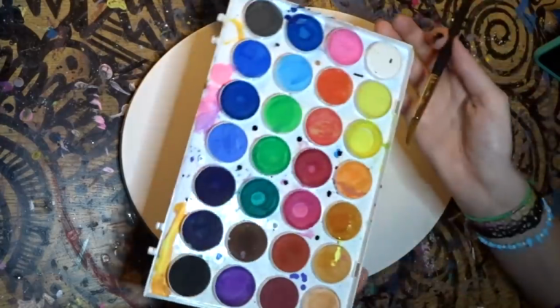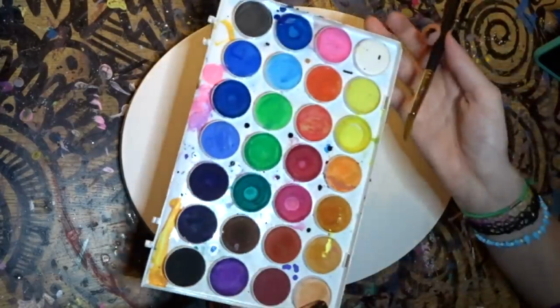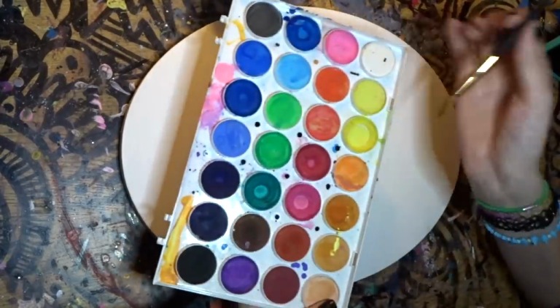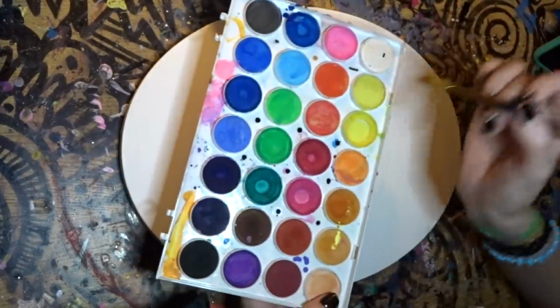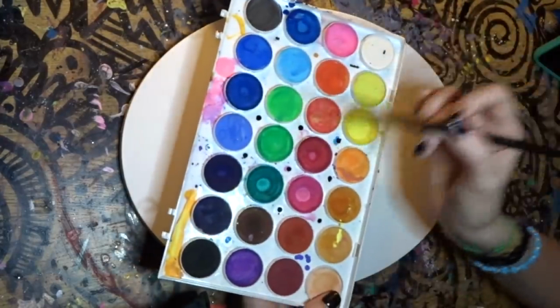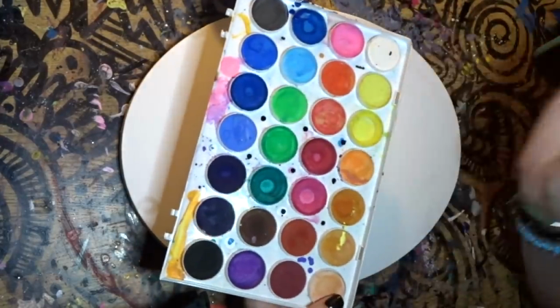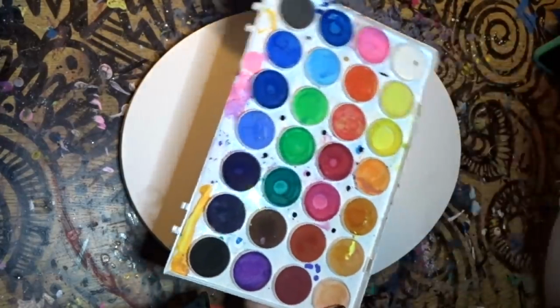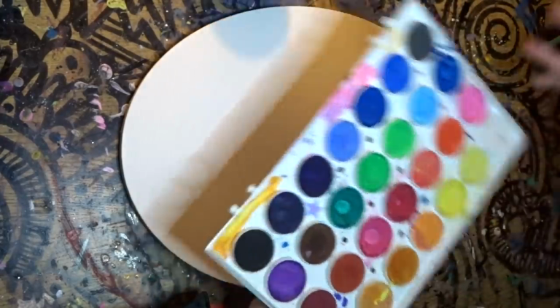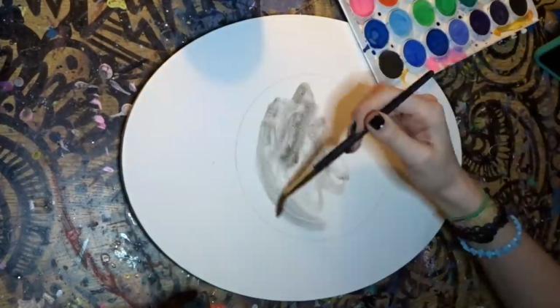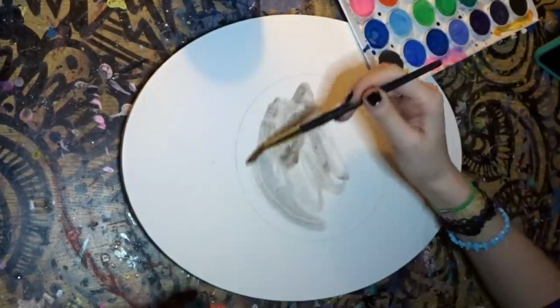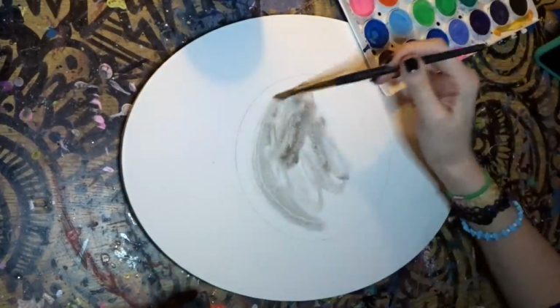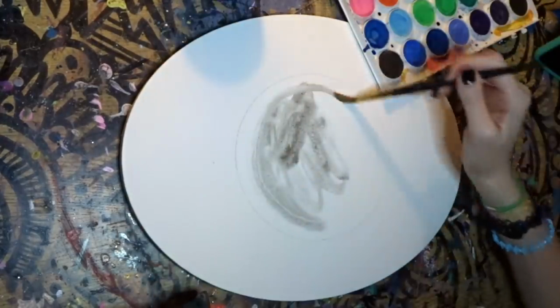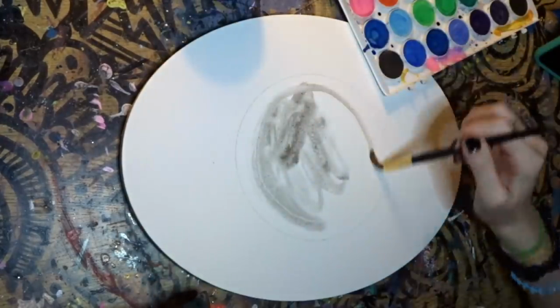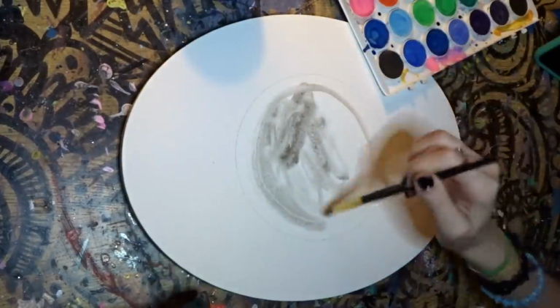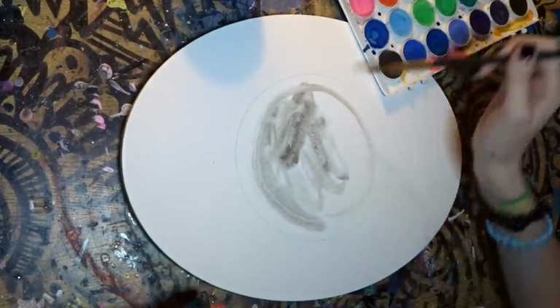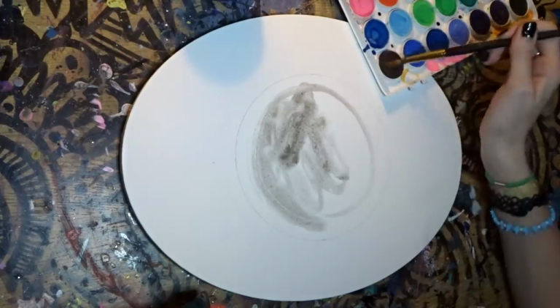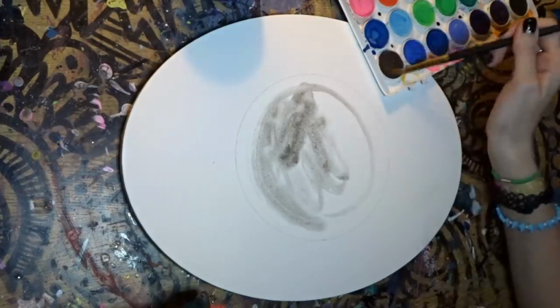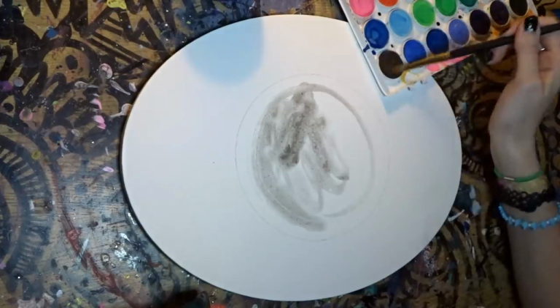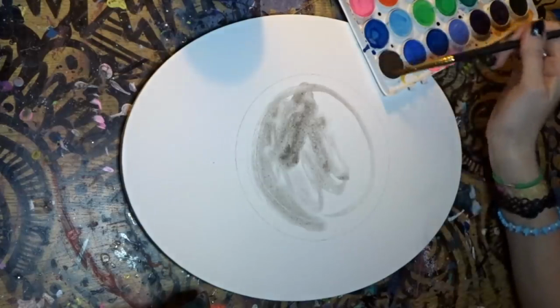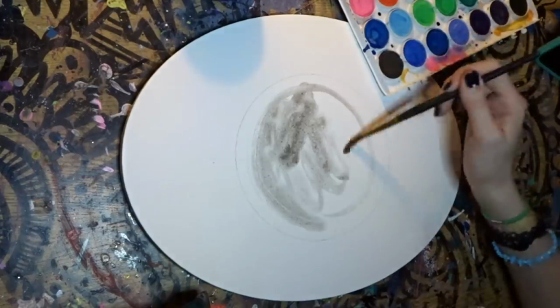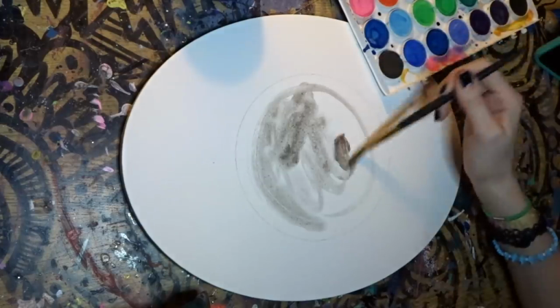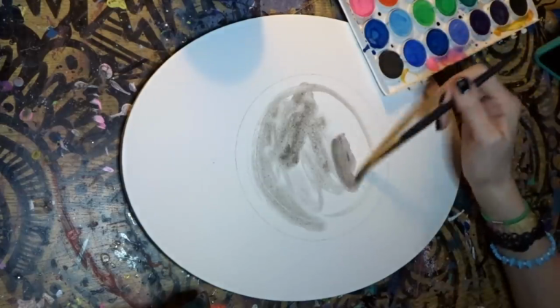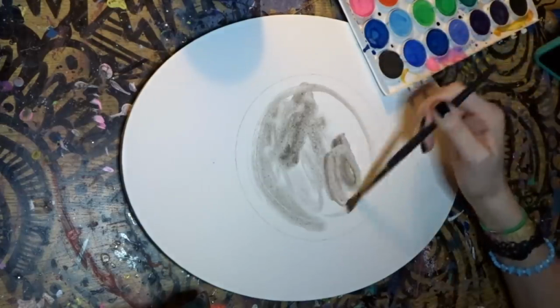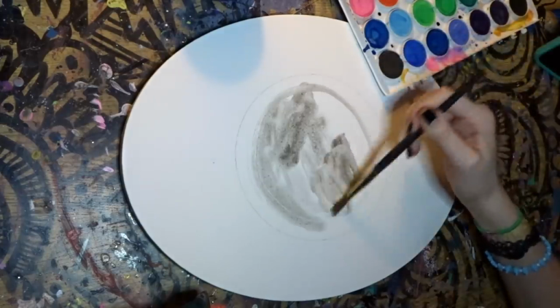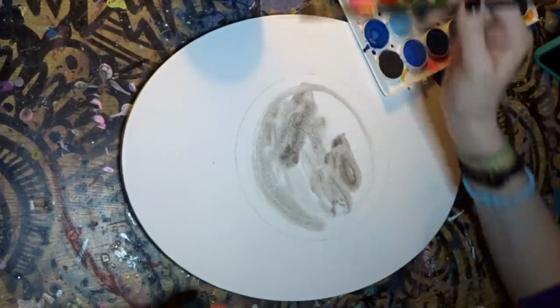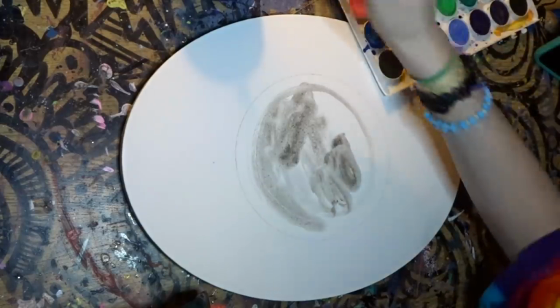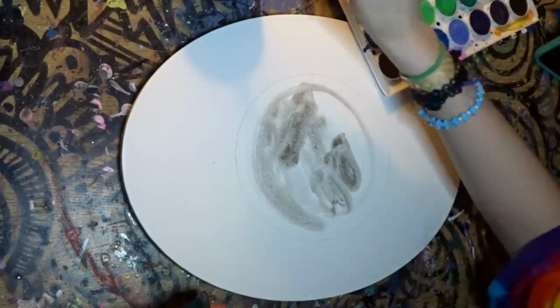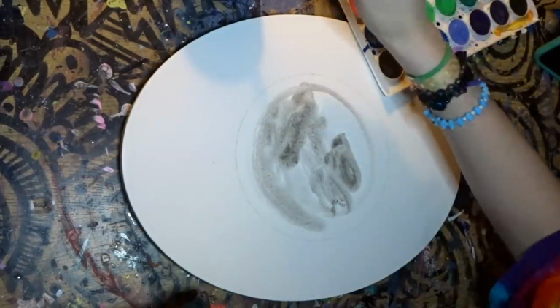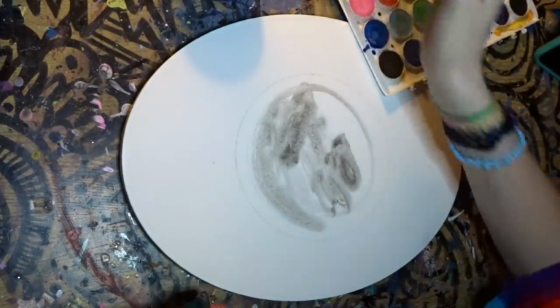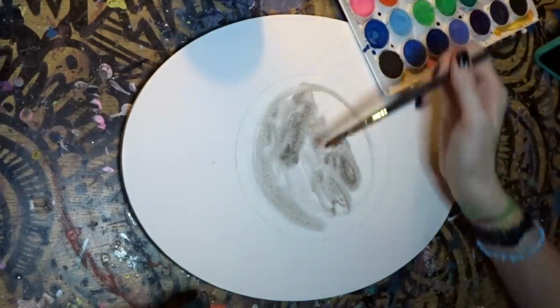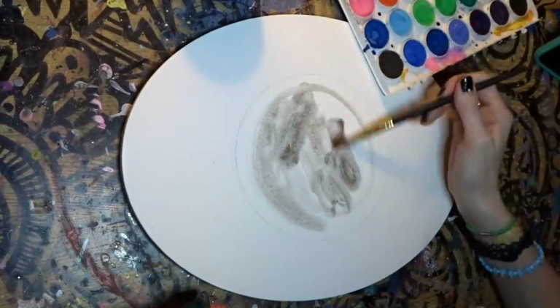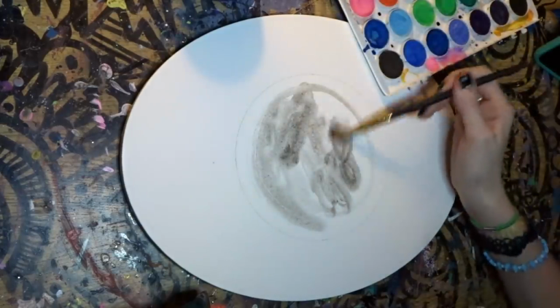Then we are going to get our watercolor palette. You're just going to want to cover the entire thing with gray and some extra water.